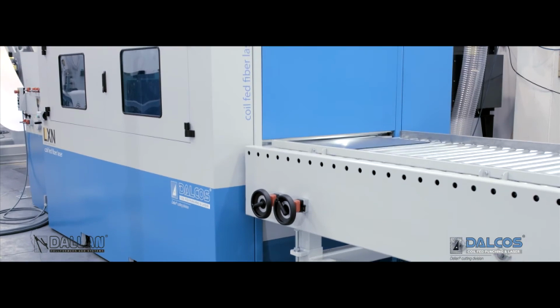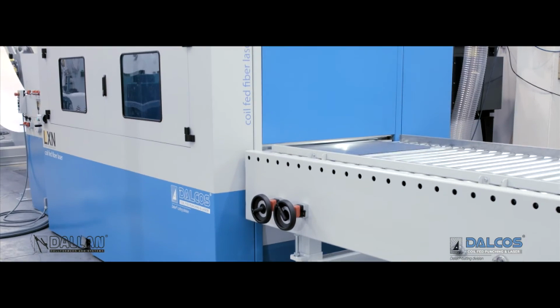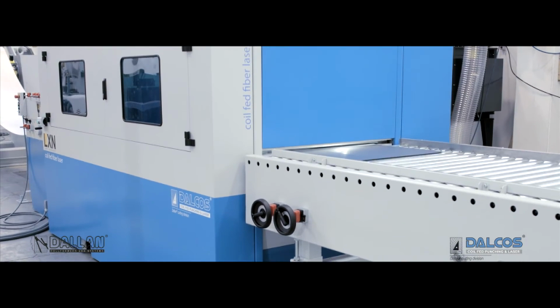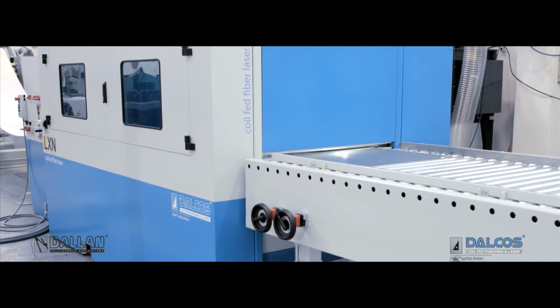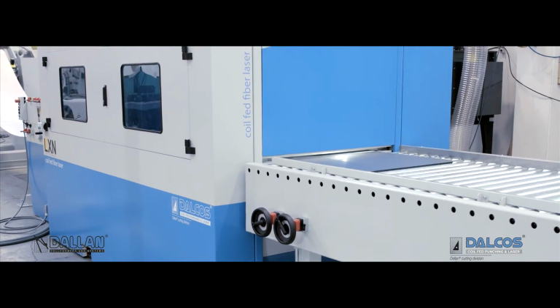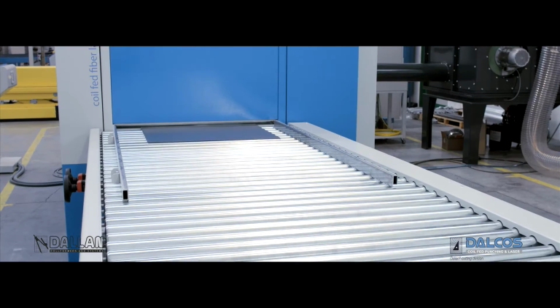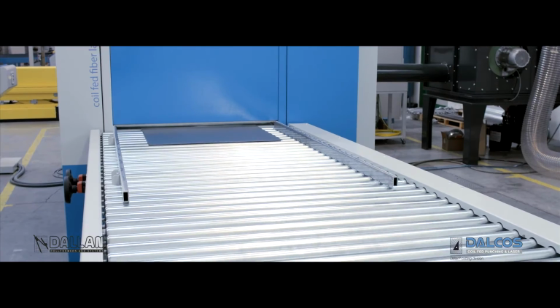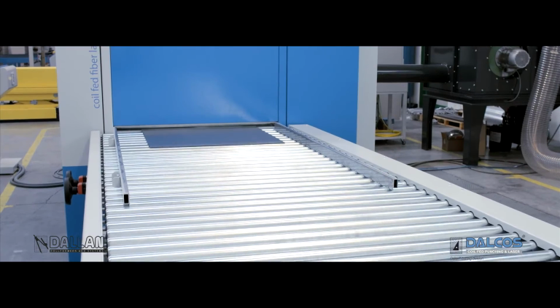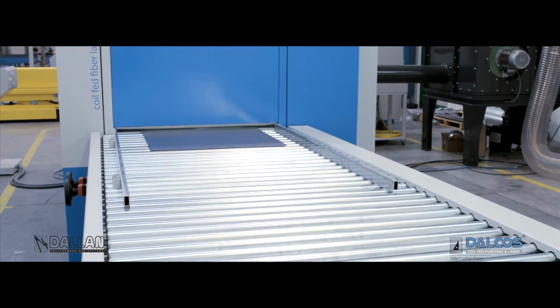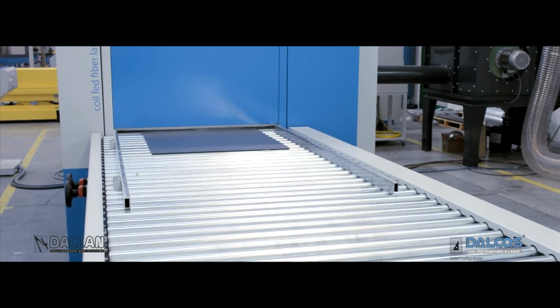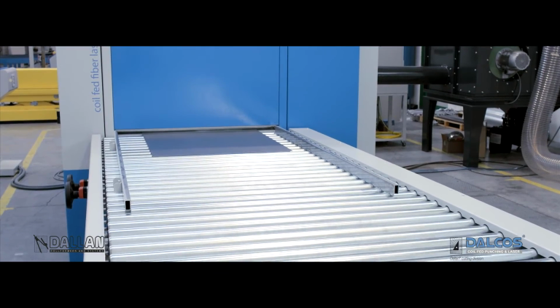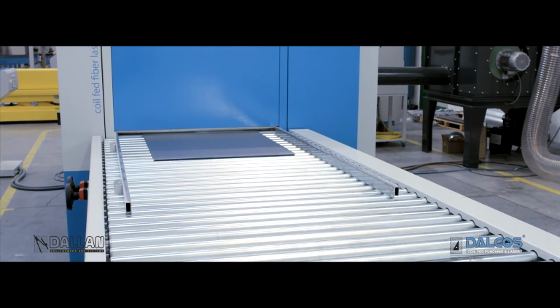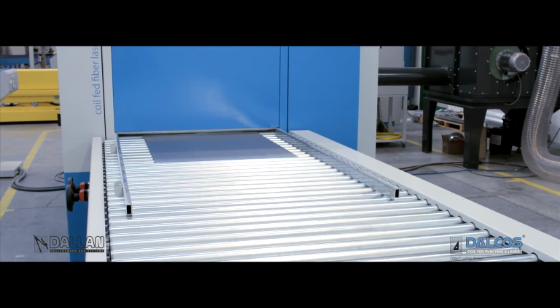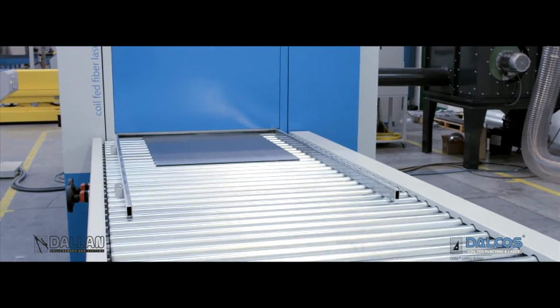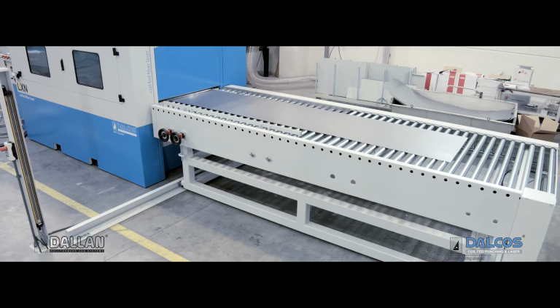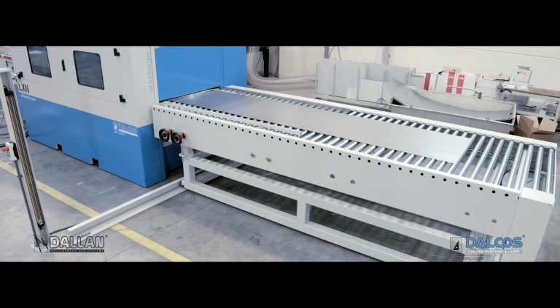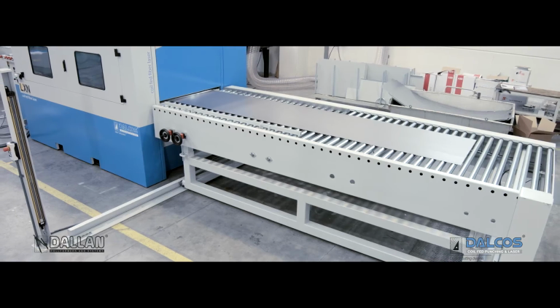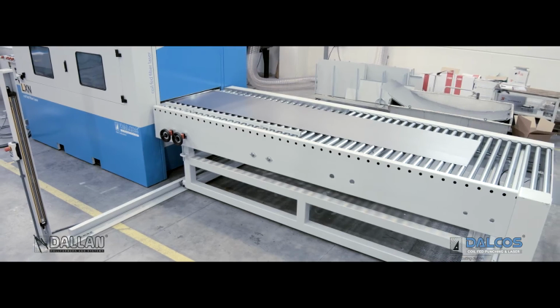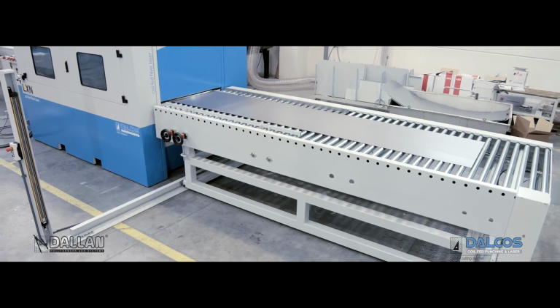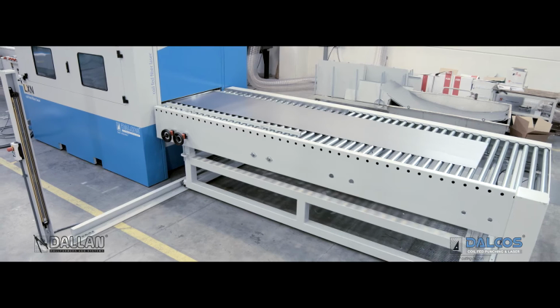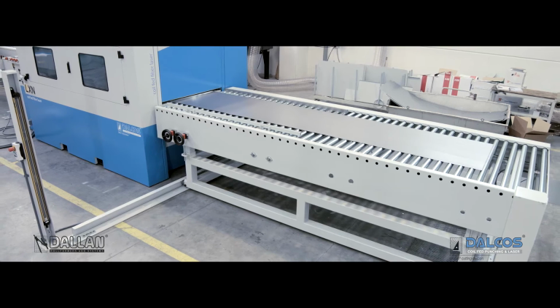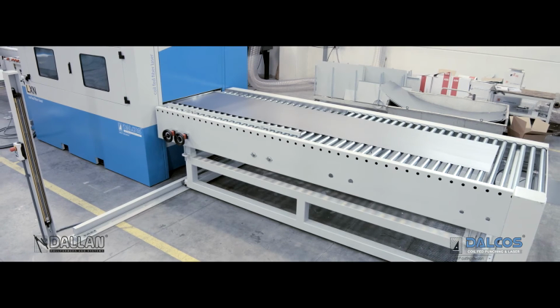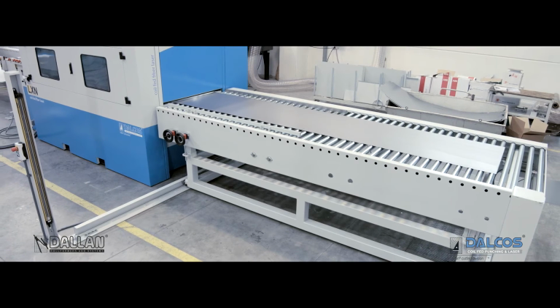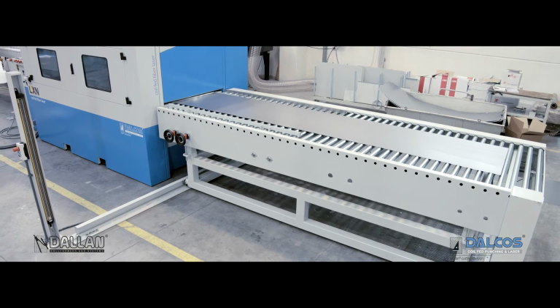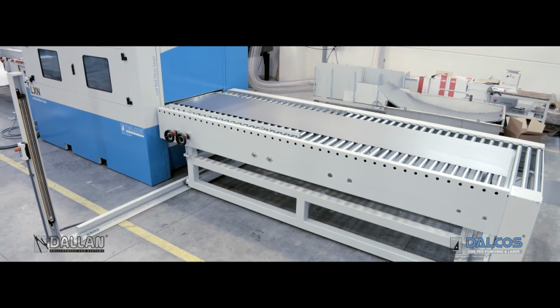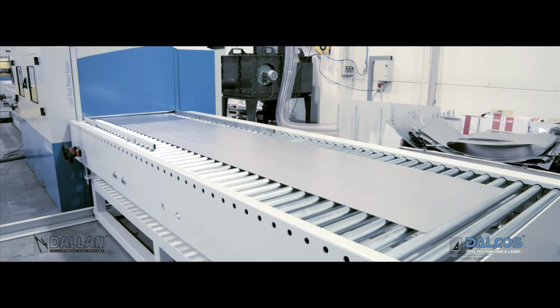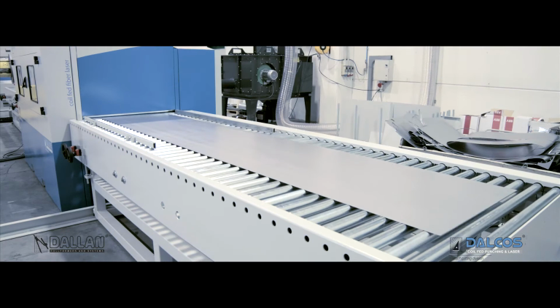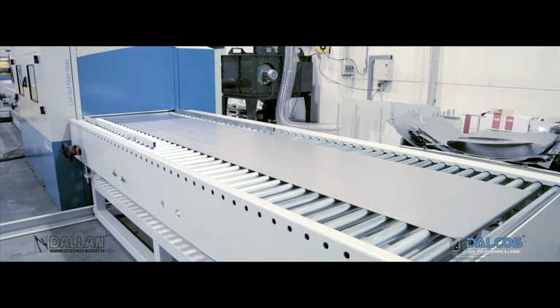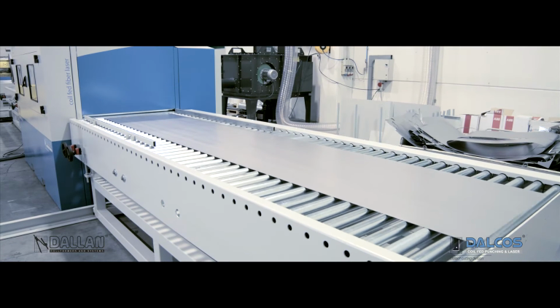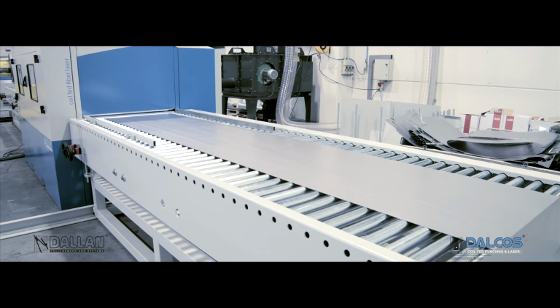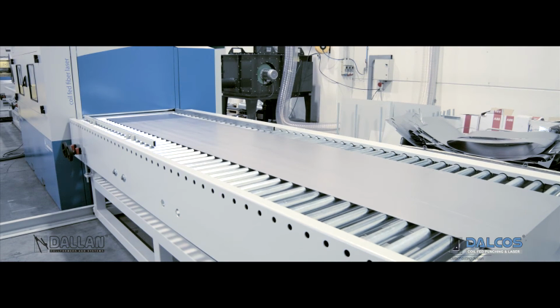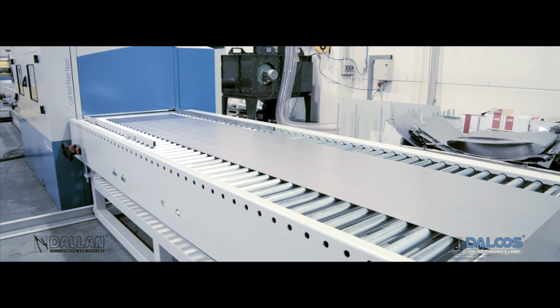After cutting, the product moves to the discharge system for stacking and further processing.